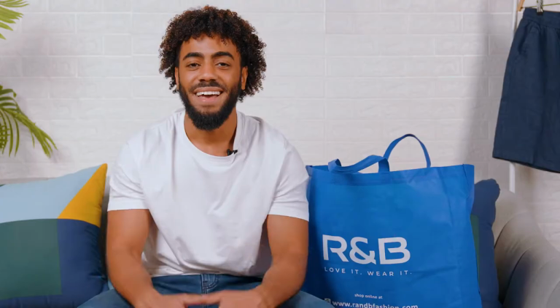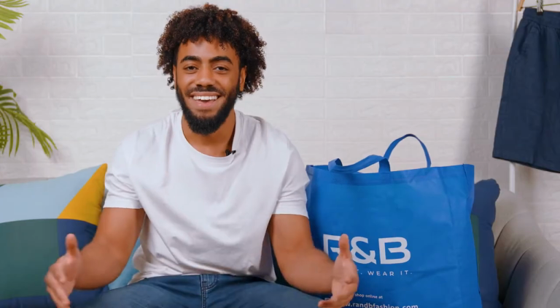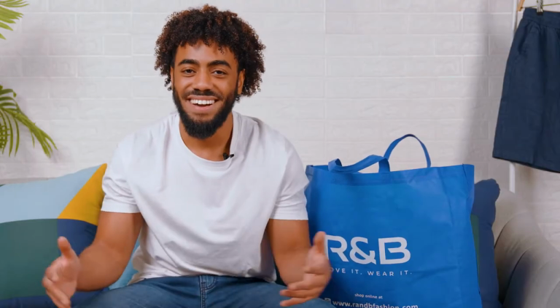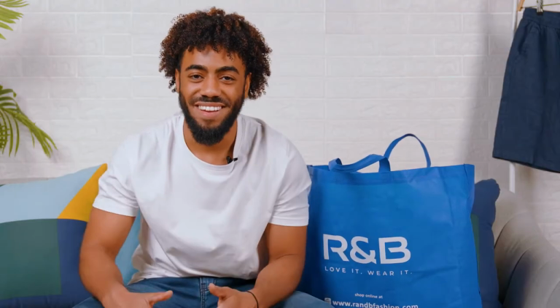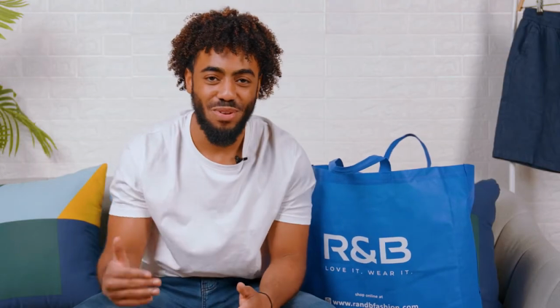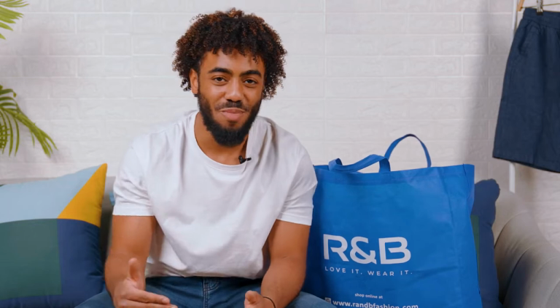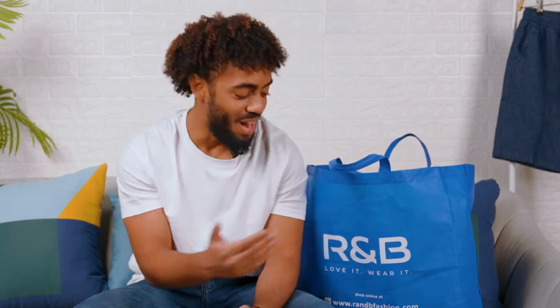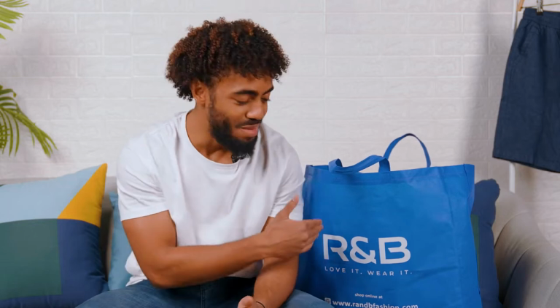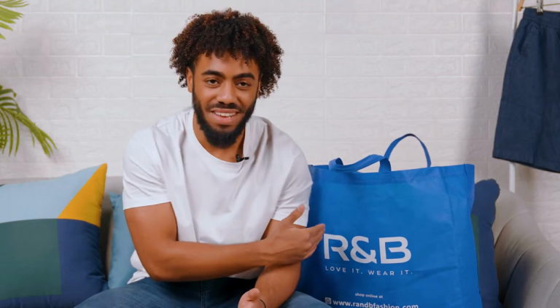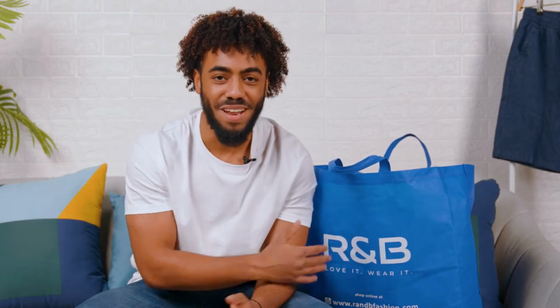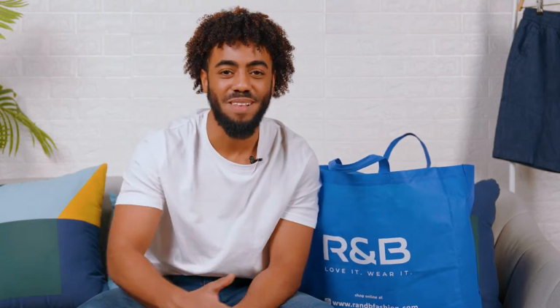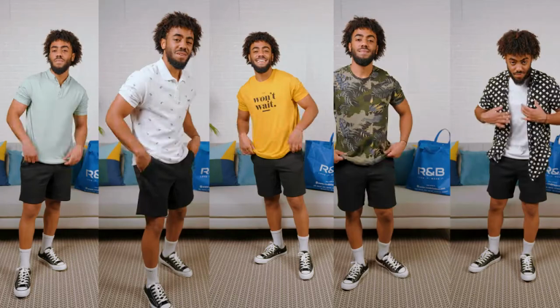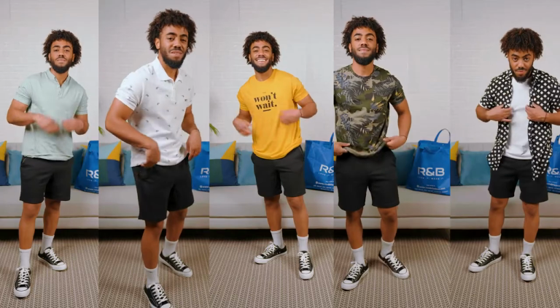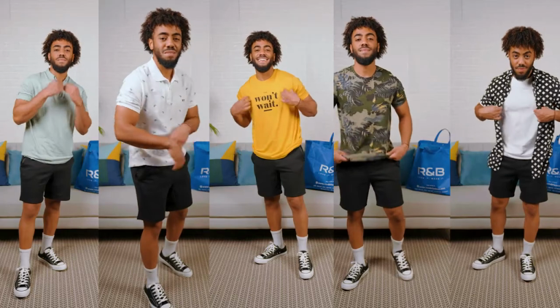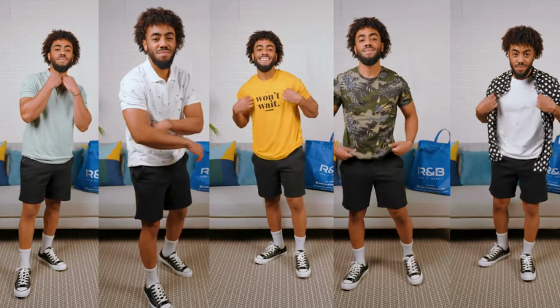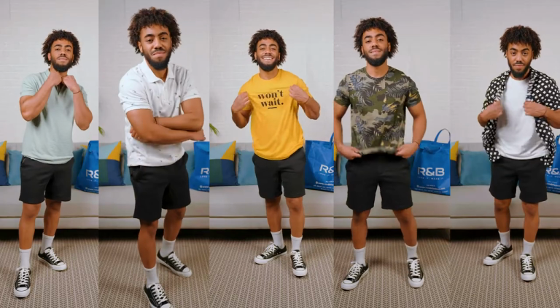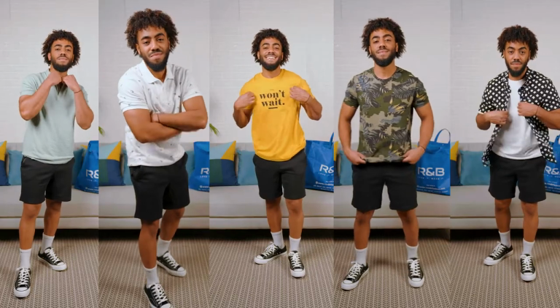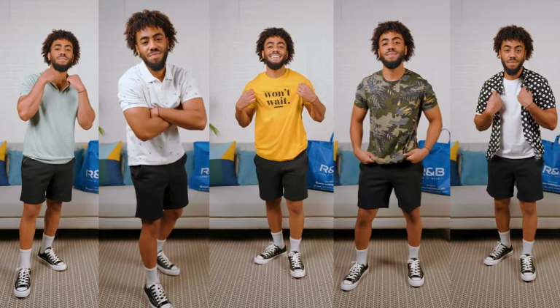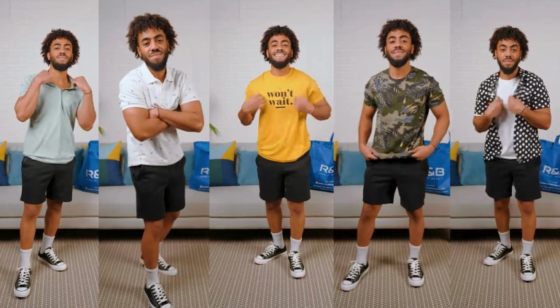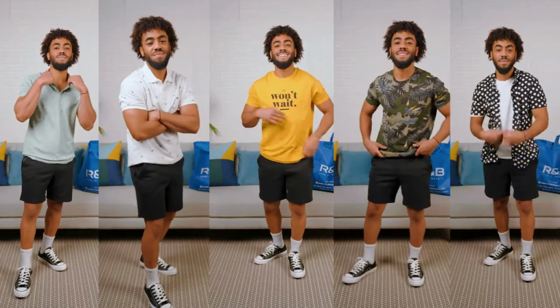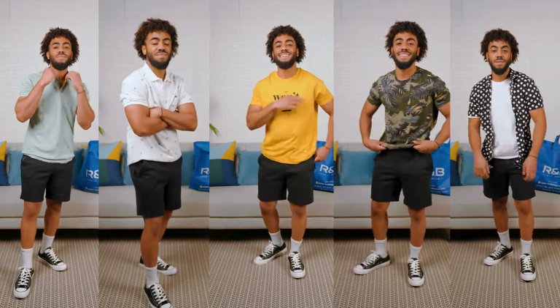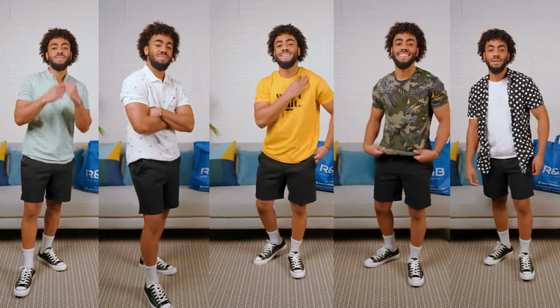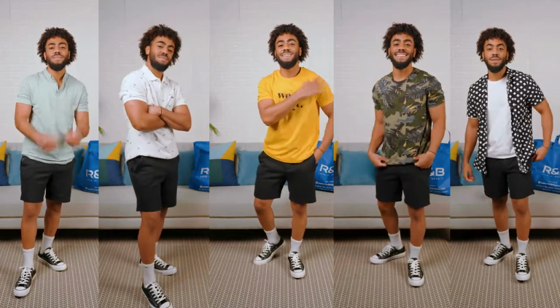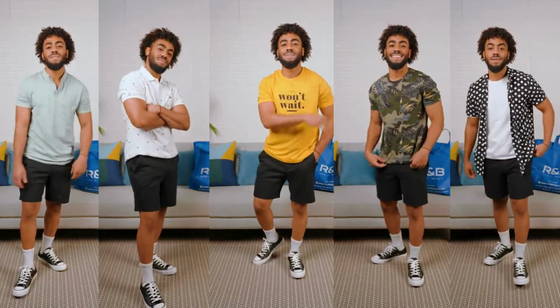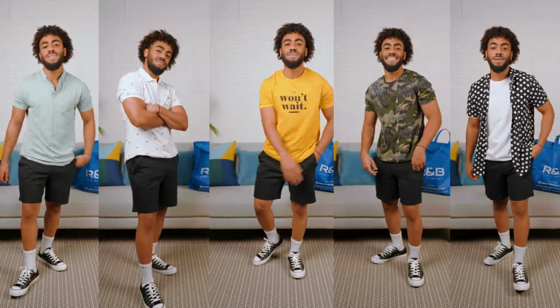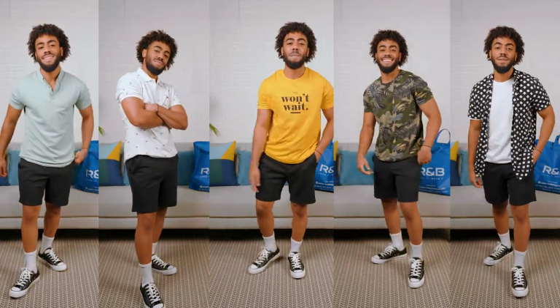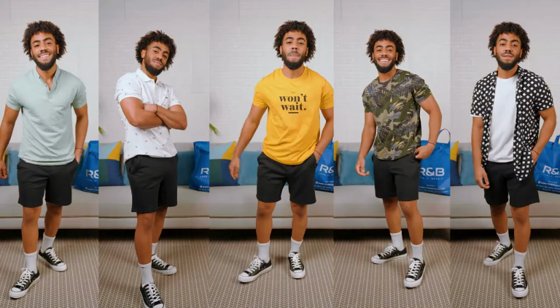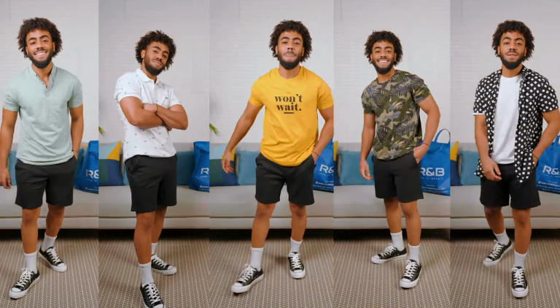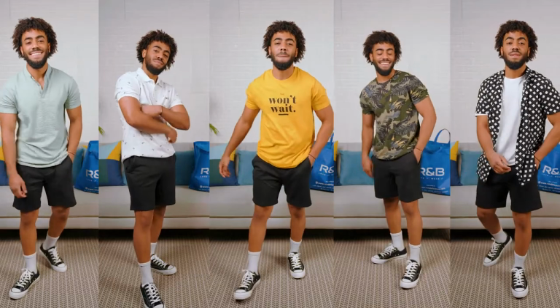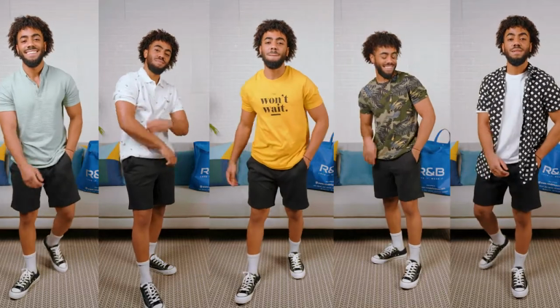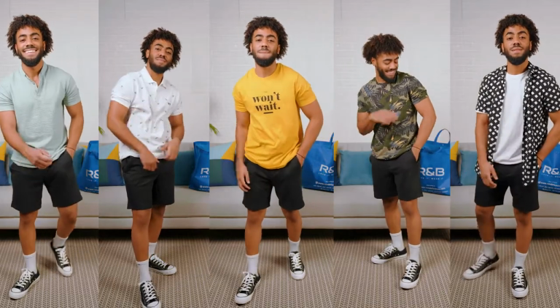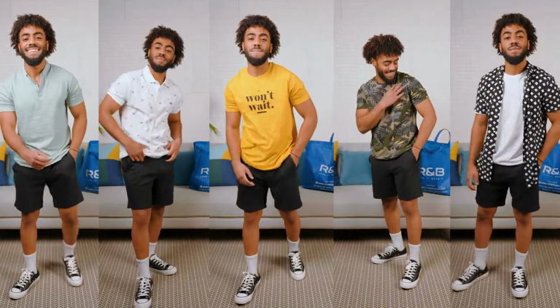Hey guys, I just went shopping at R&B and I picked up five tops, each under 70 dirhams, very summery vibes. So let's go through them together.